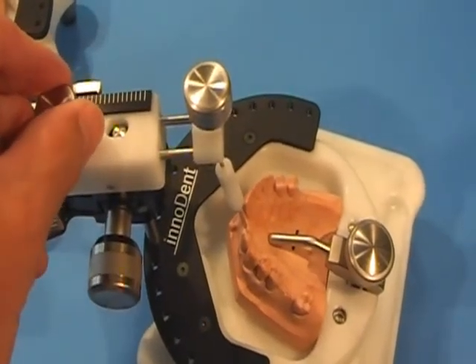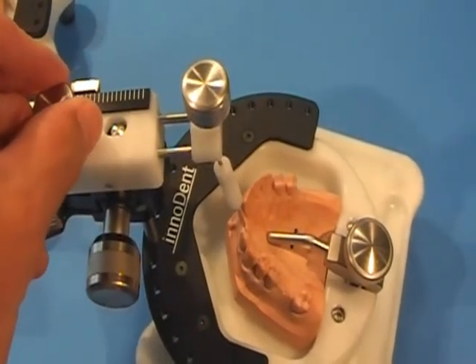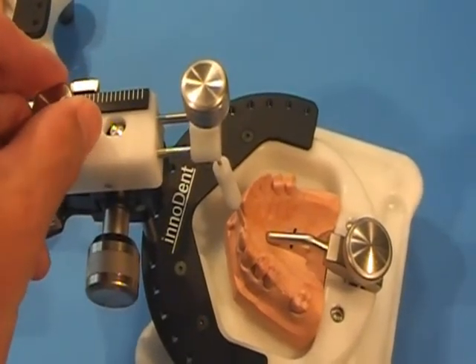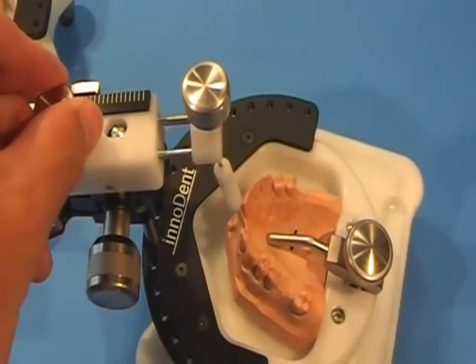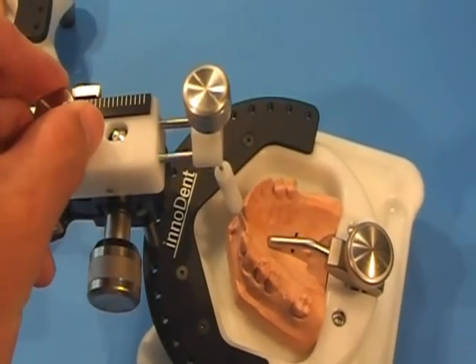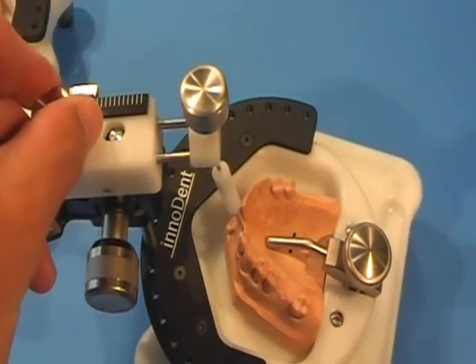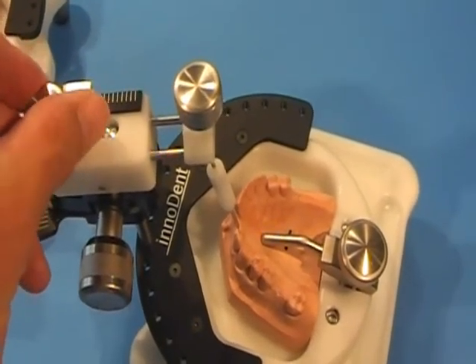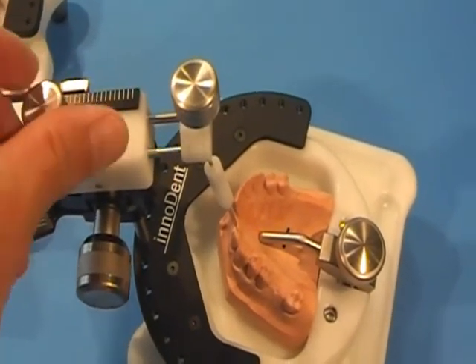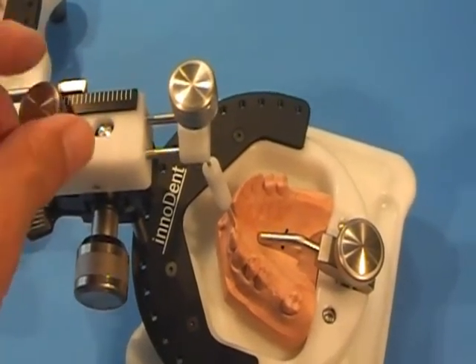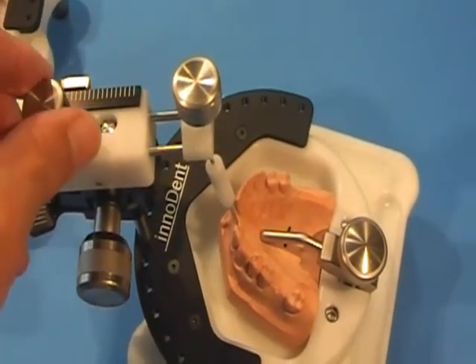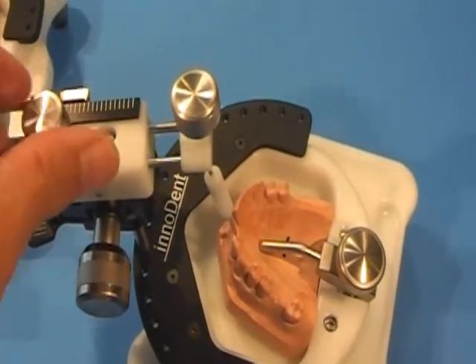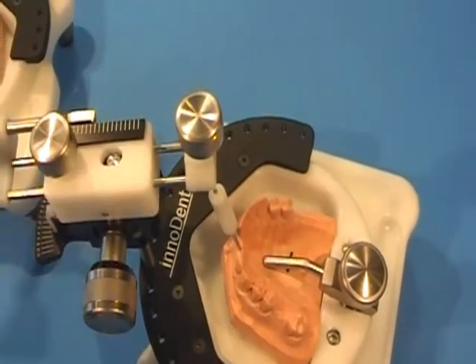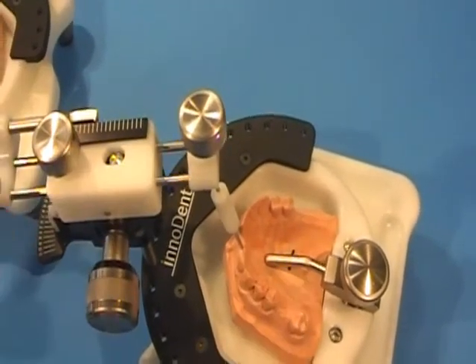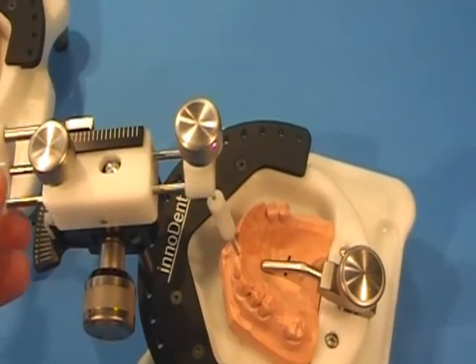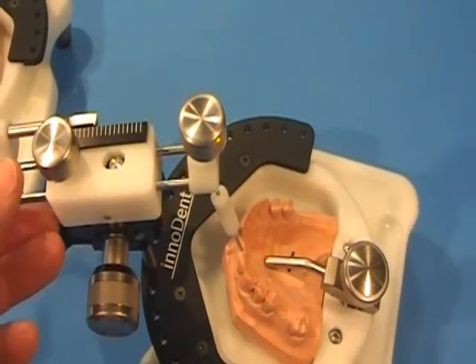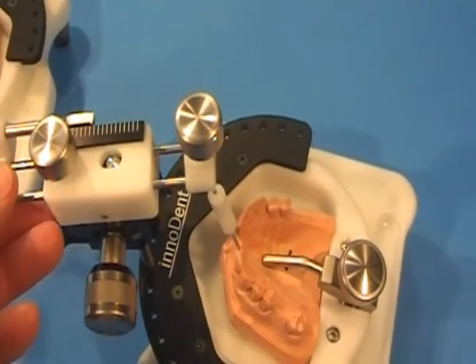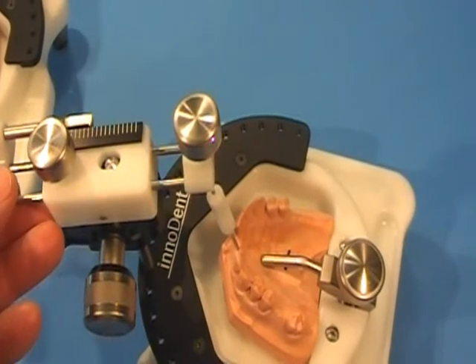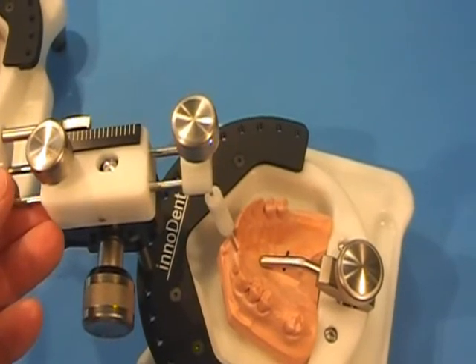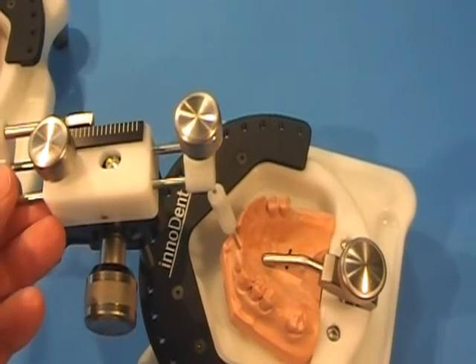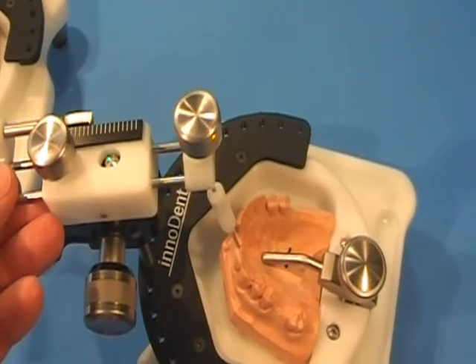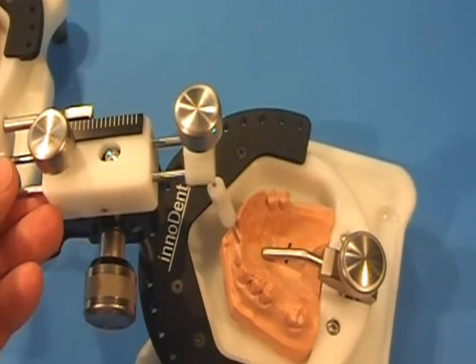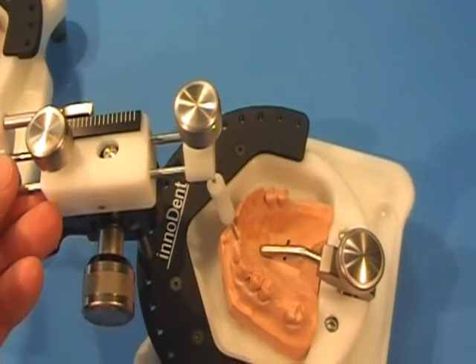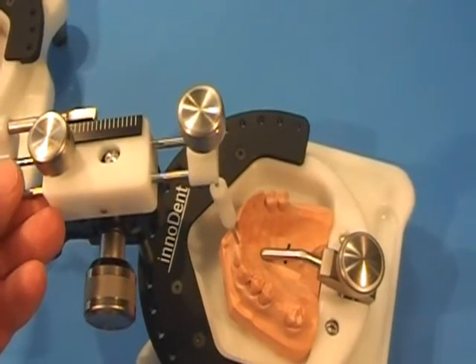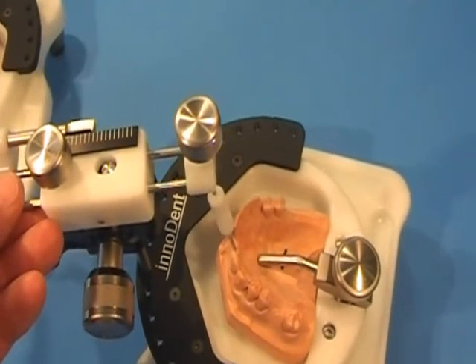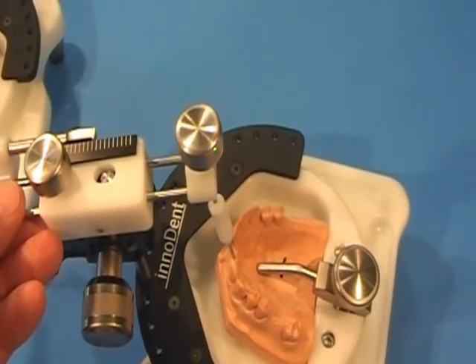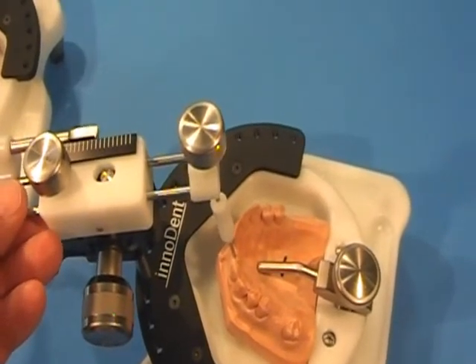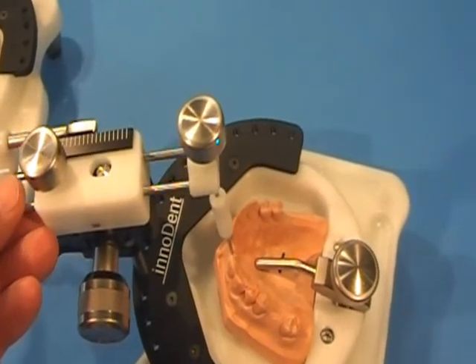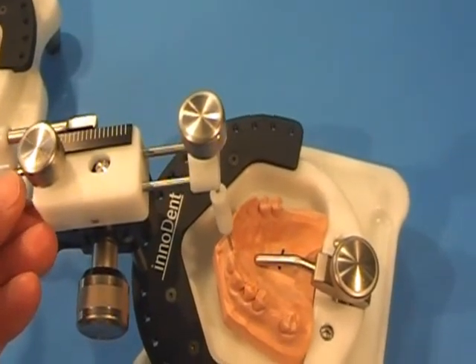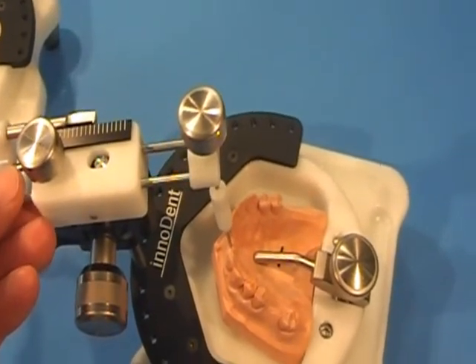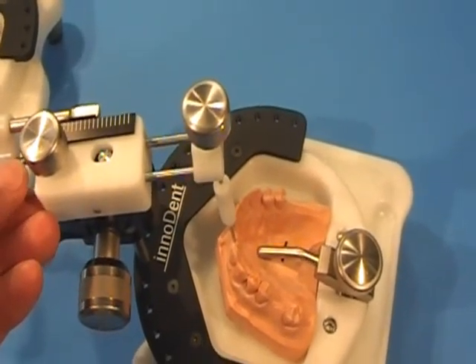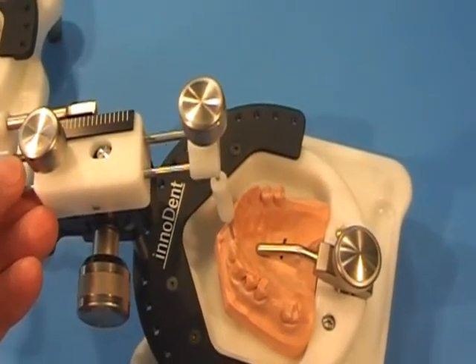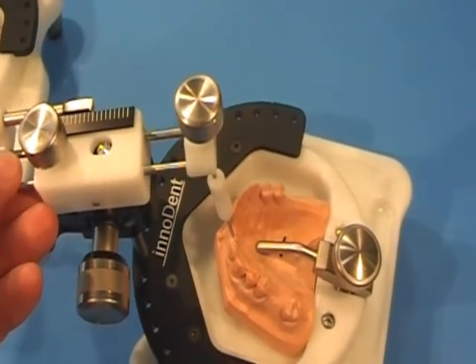With these two adjustments, you can easily adjust the angulation mesial-distally and buccalingually.